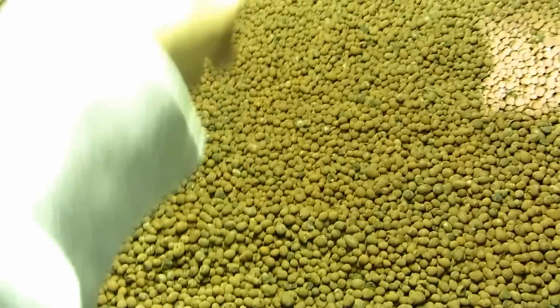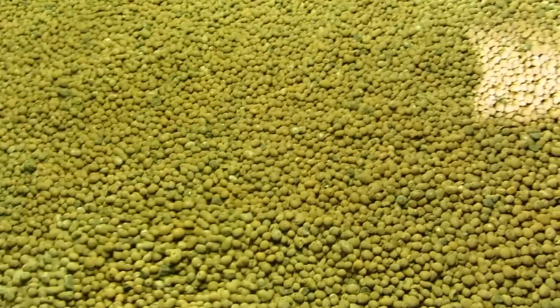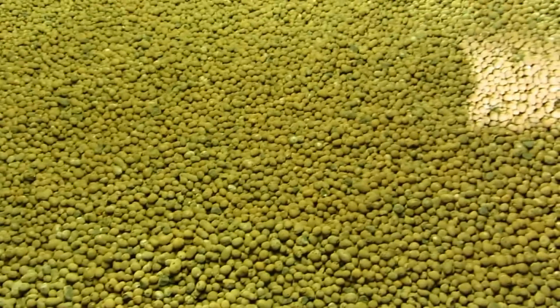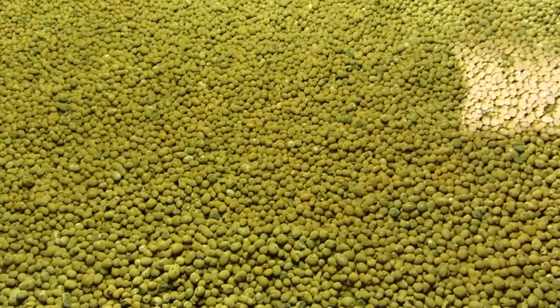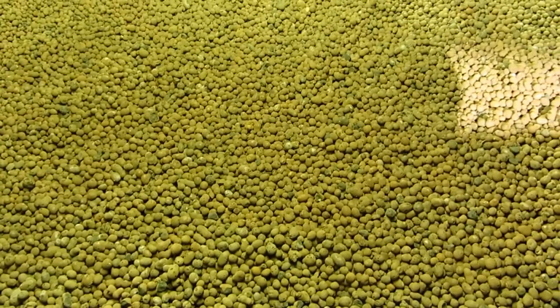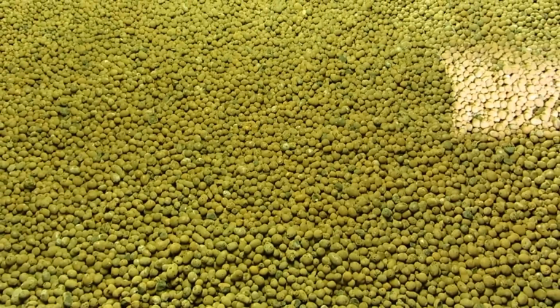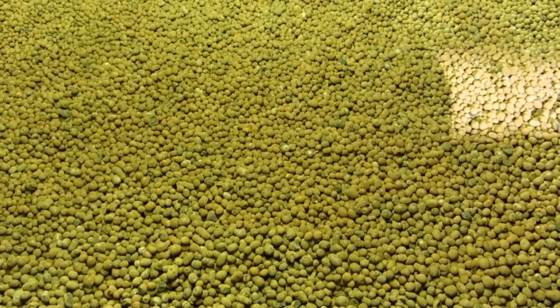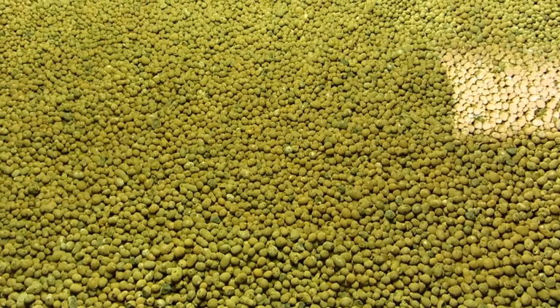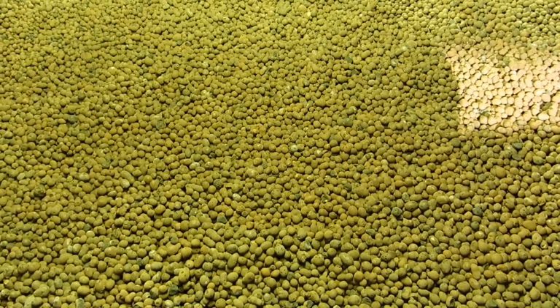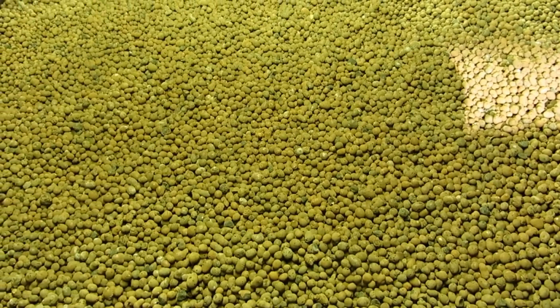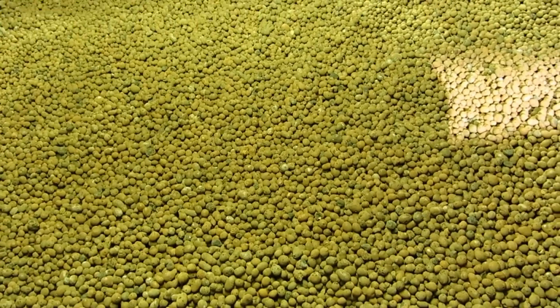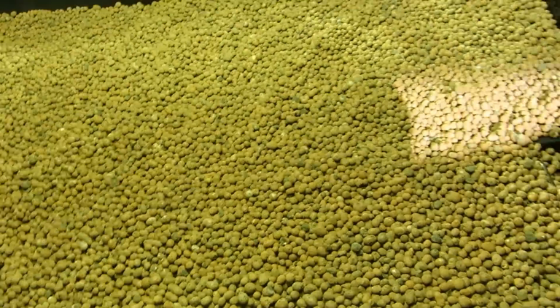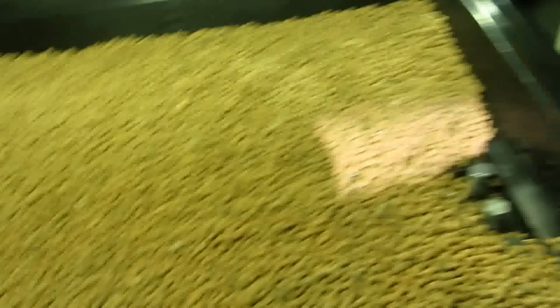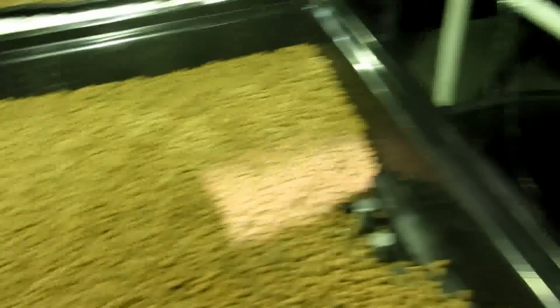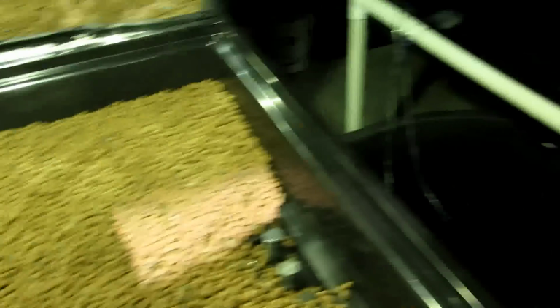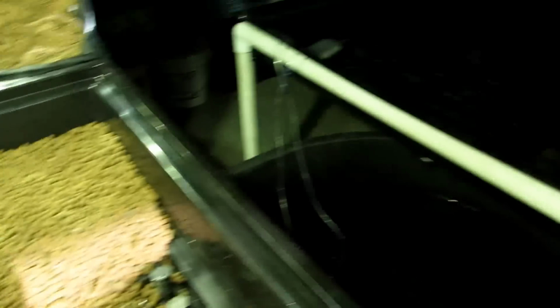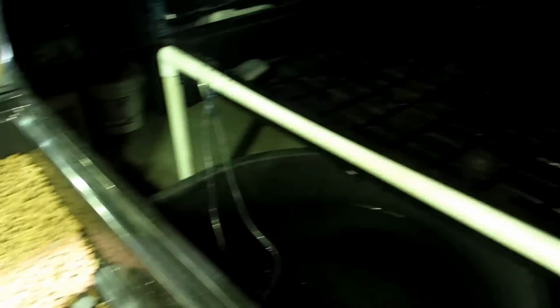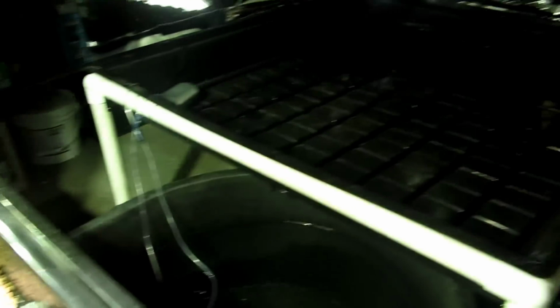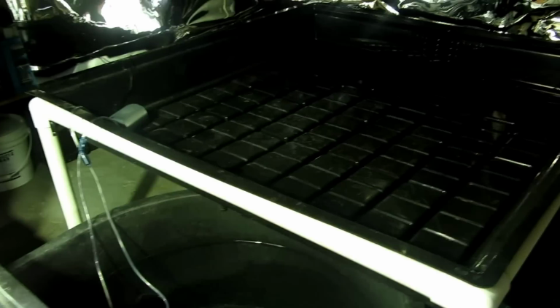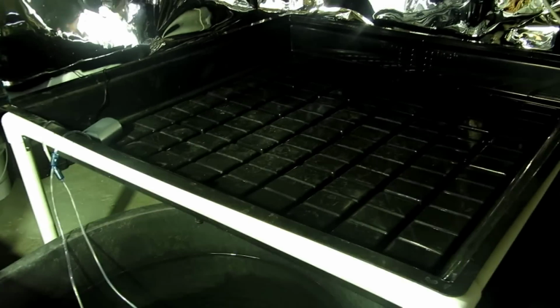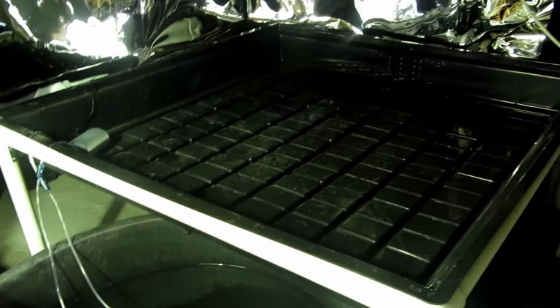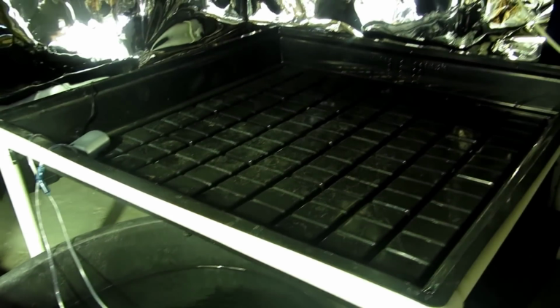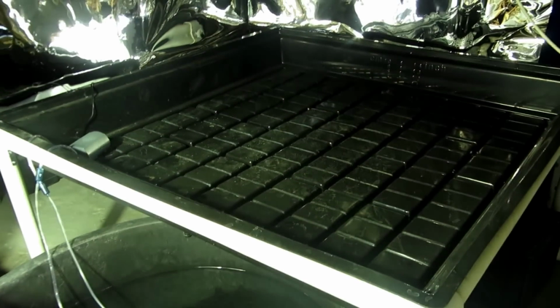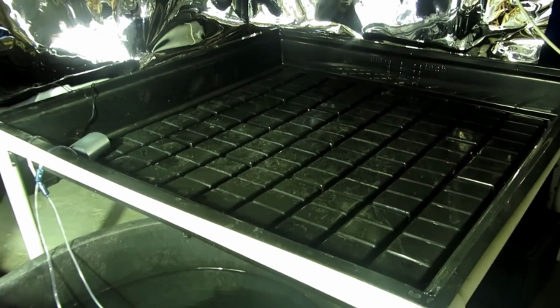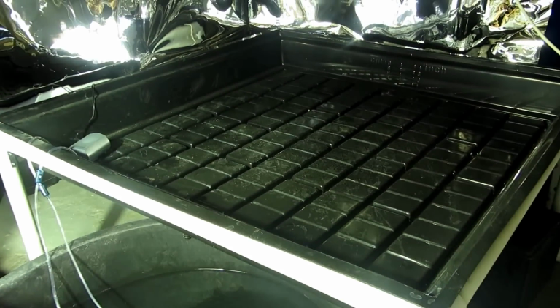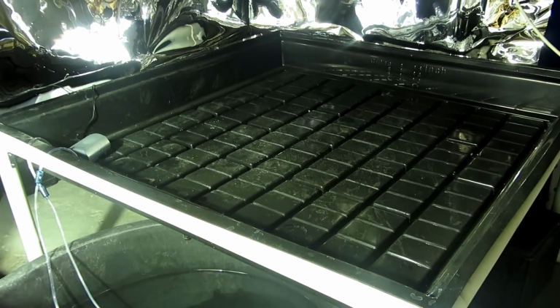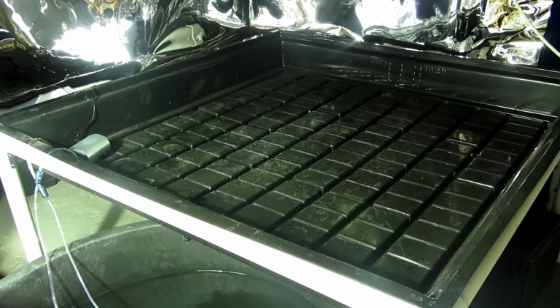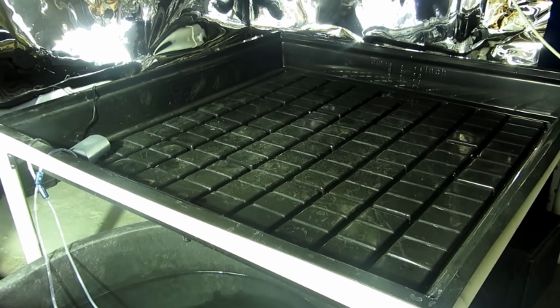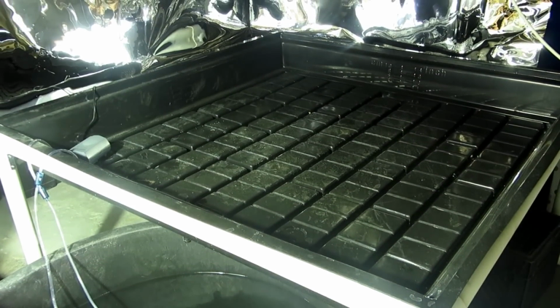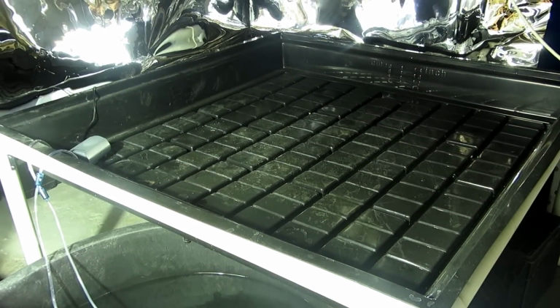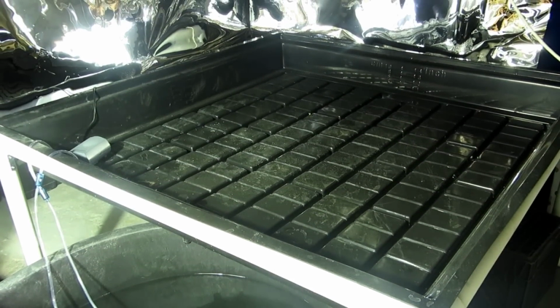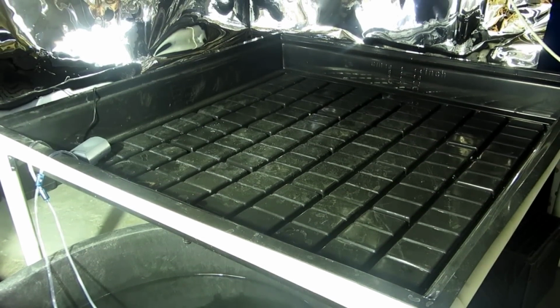I want to fill it all the way up to the four inches, and I also have to fill the other table up to the four inch line.